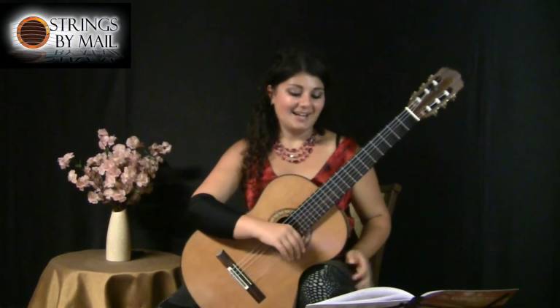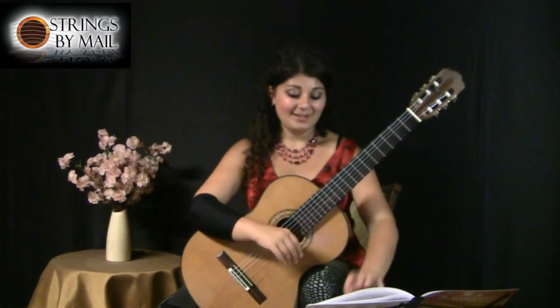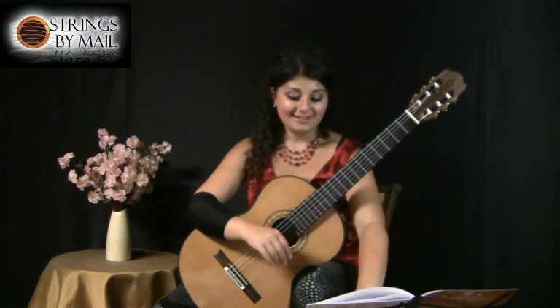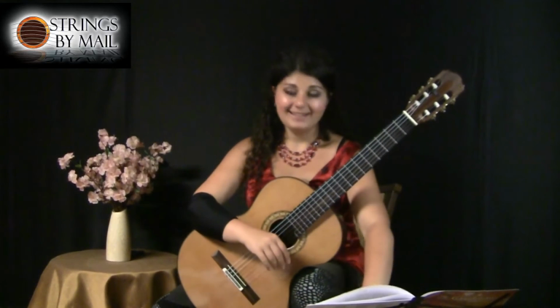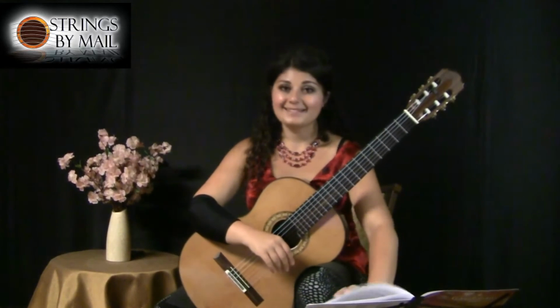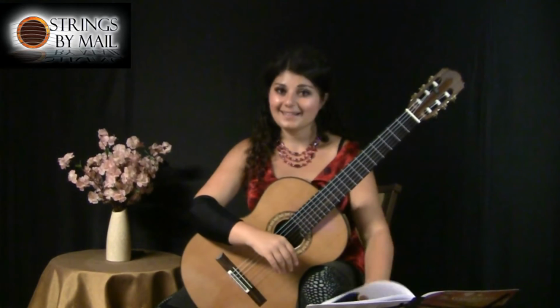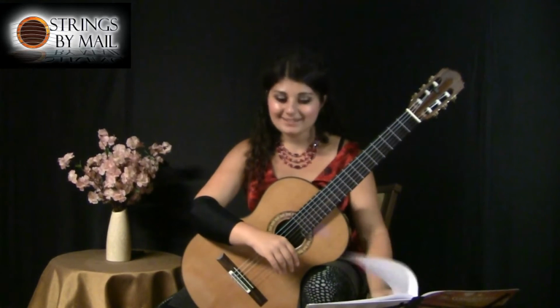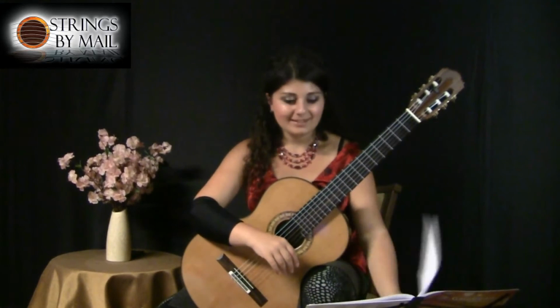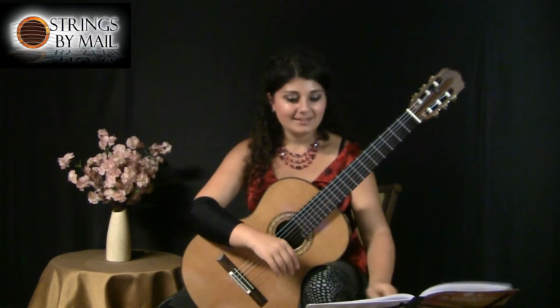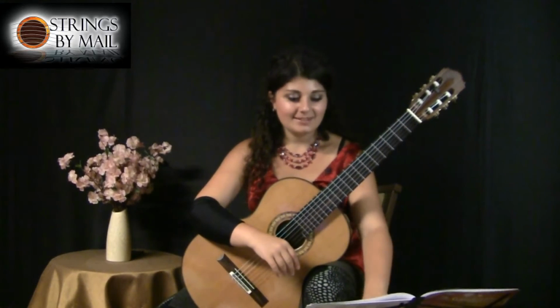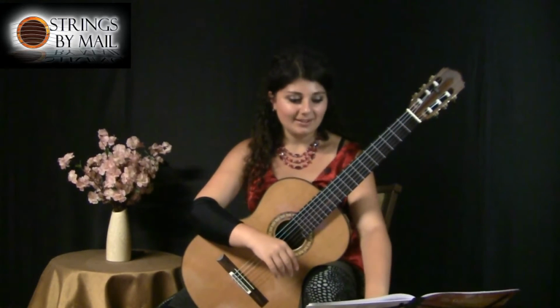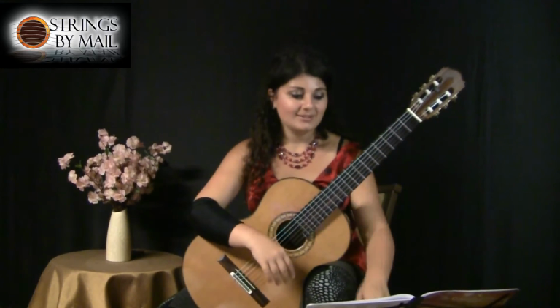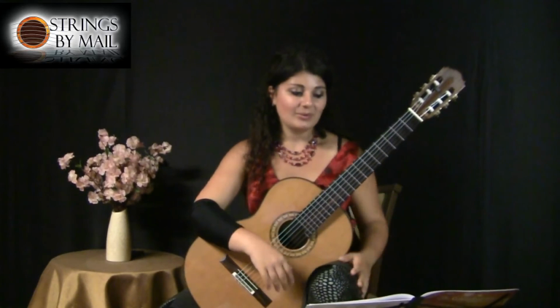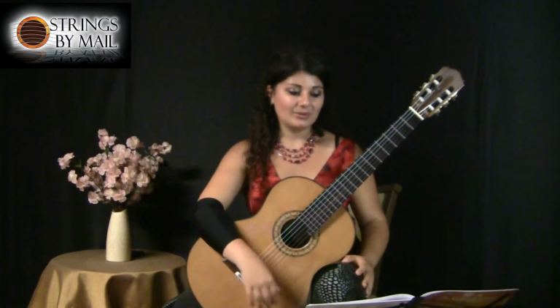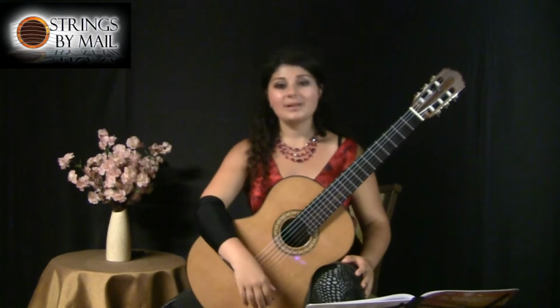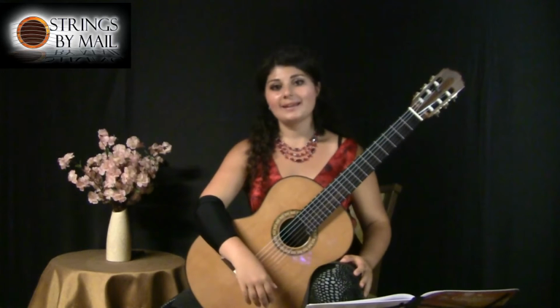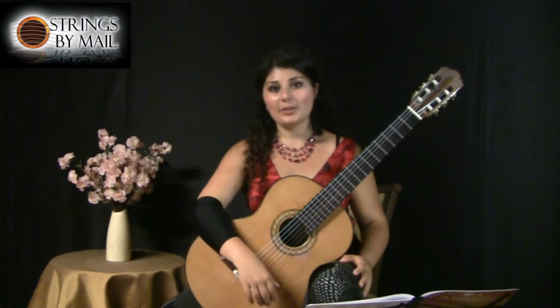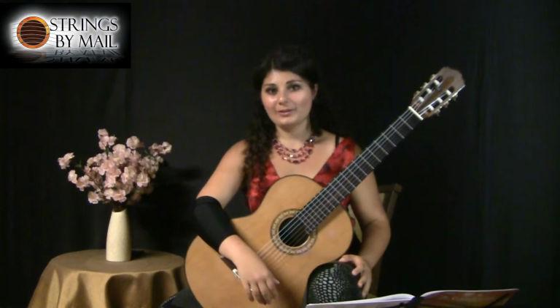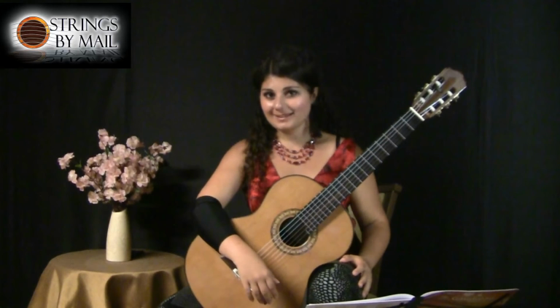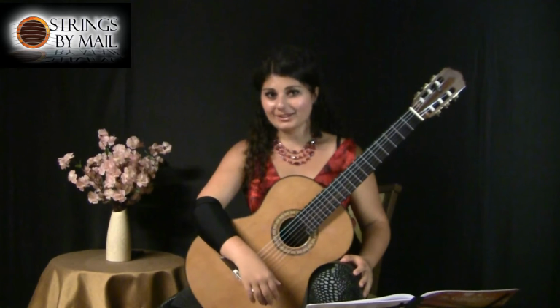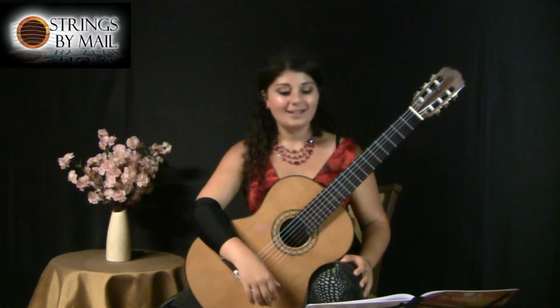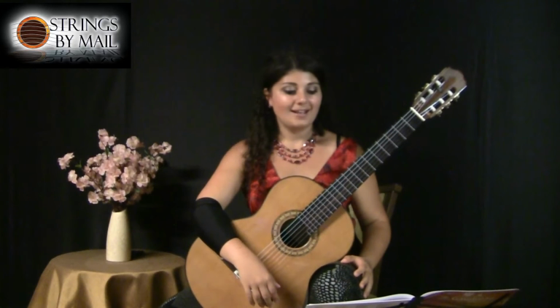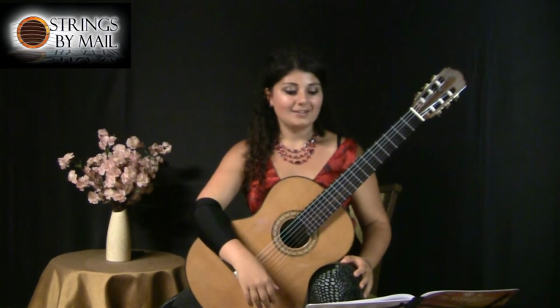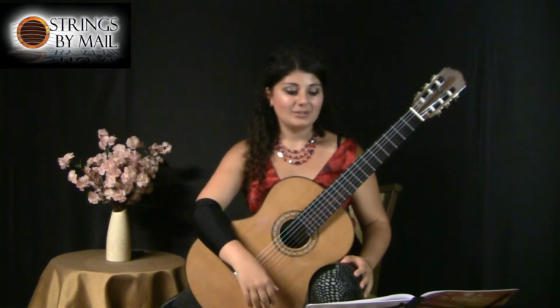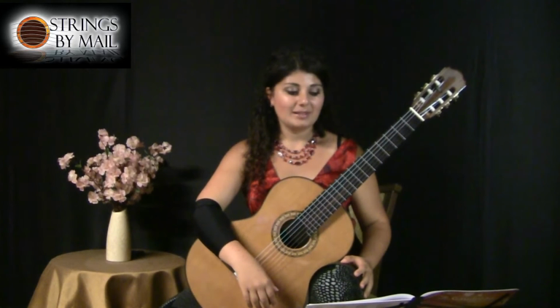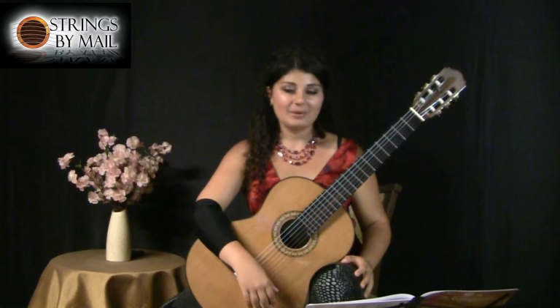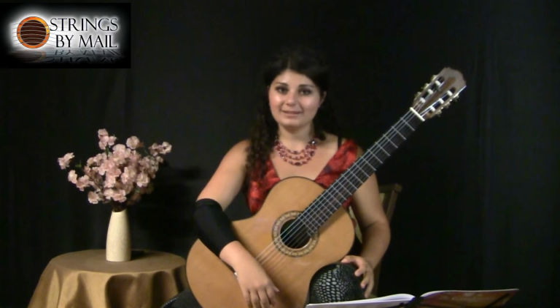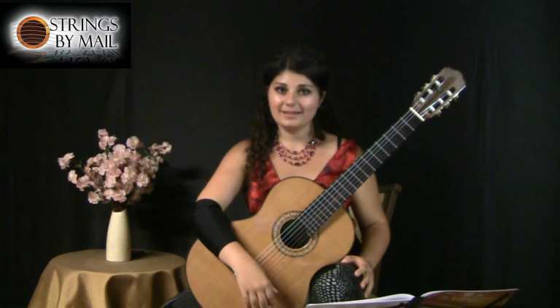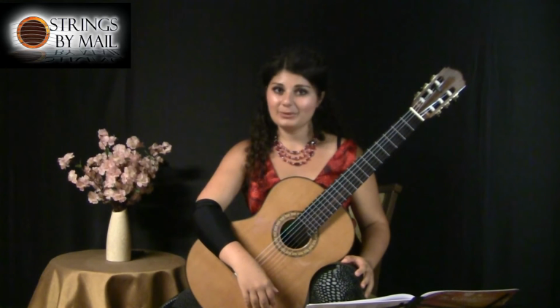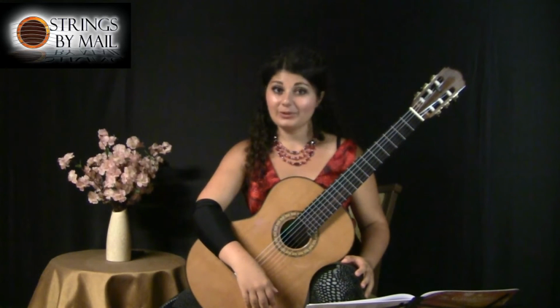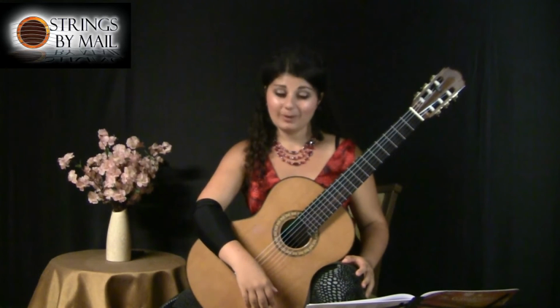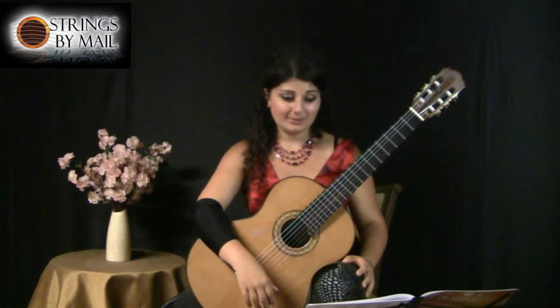The aria, as the title suggests, is a song, so when you're playing it, think of a singer and try to make the melody as beautiful as possible.